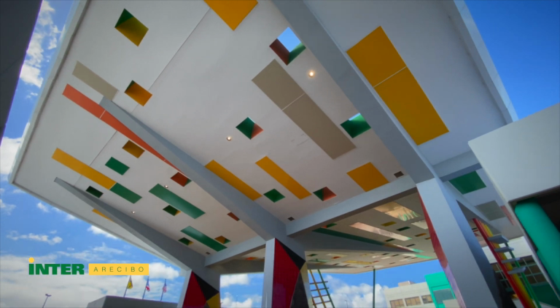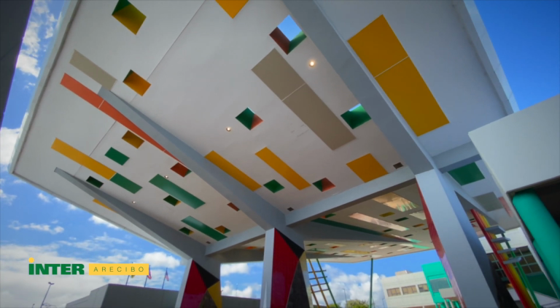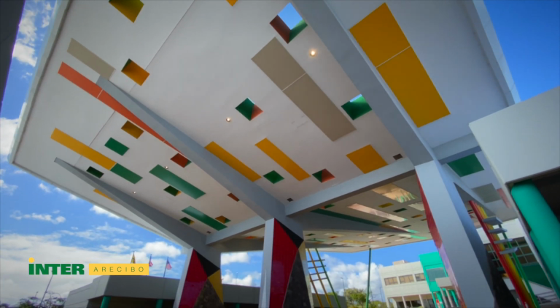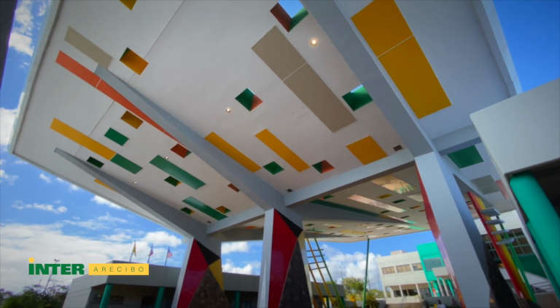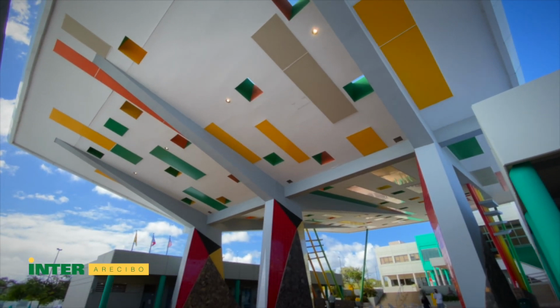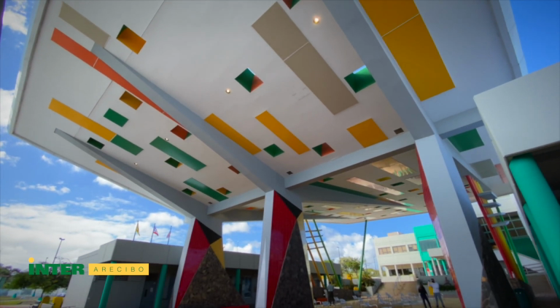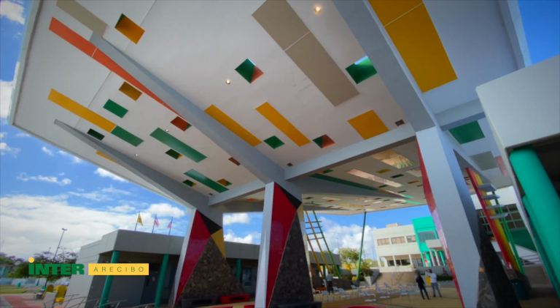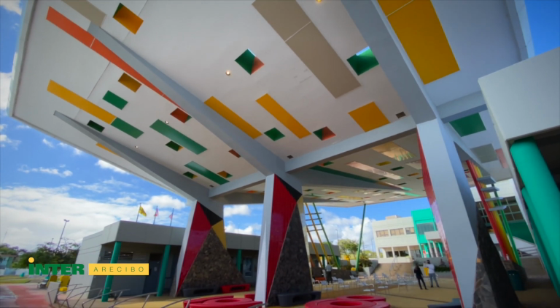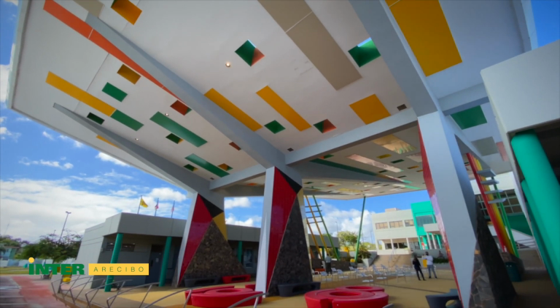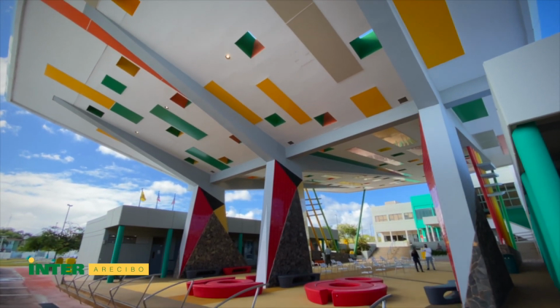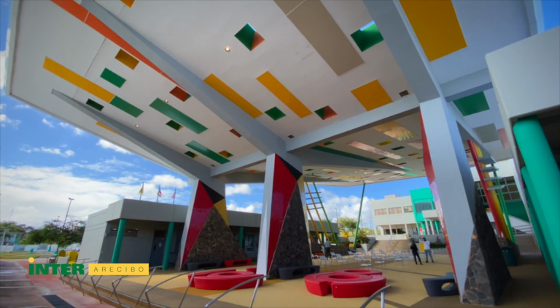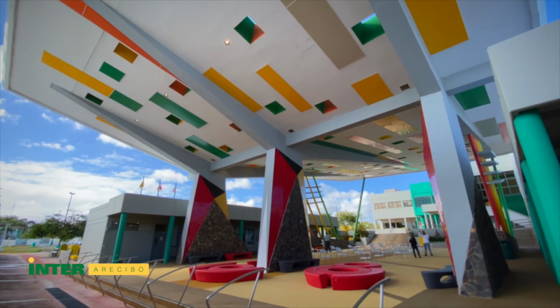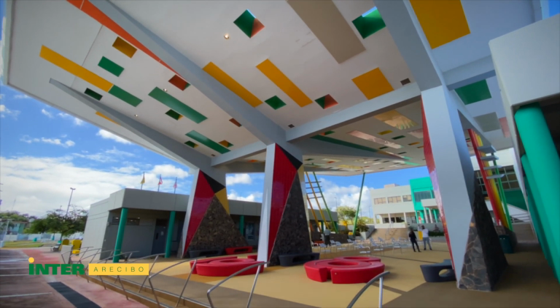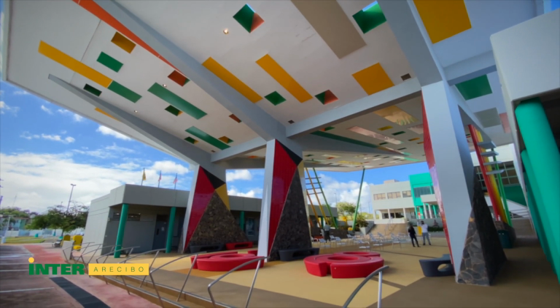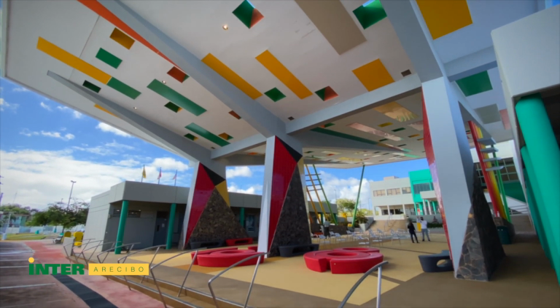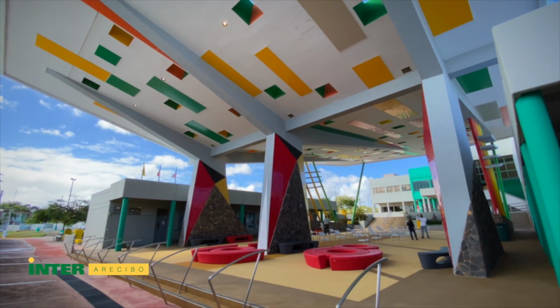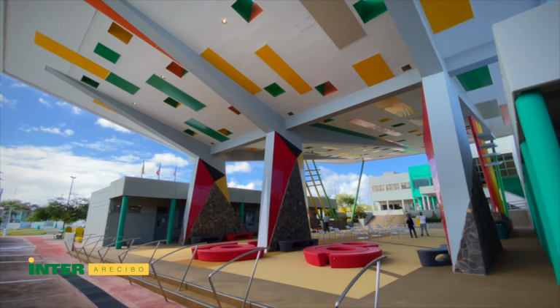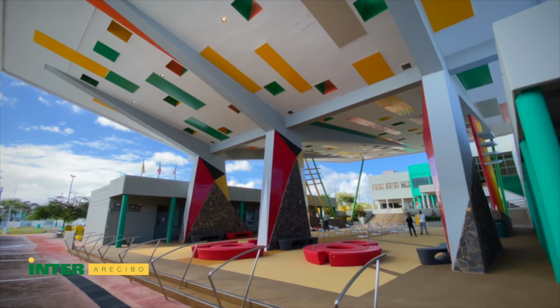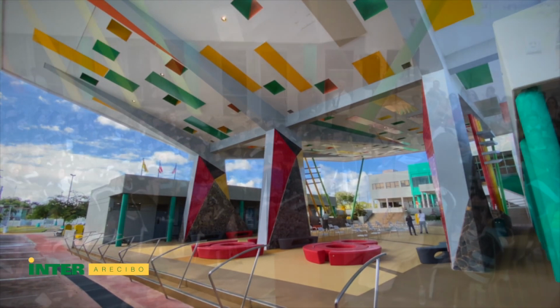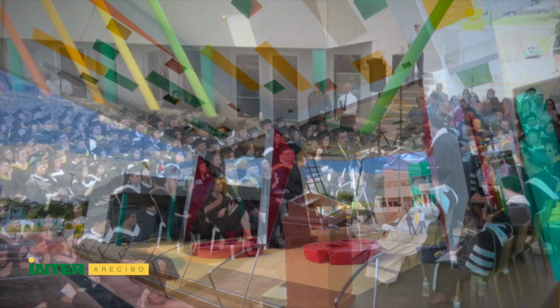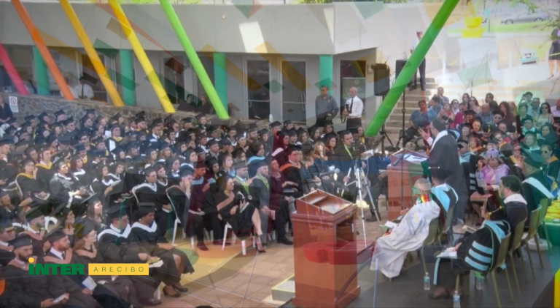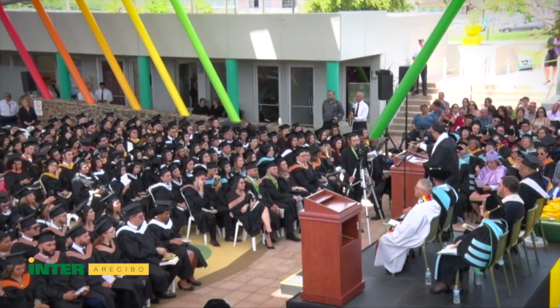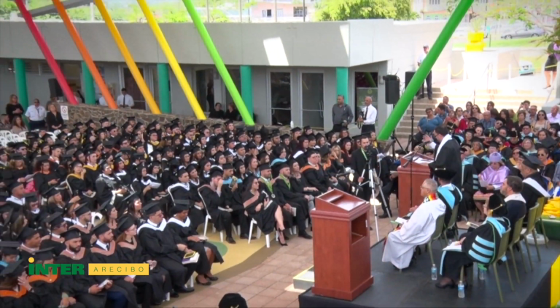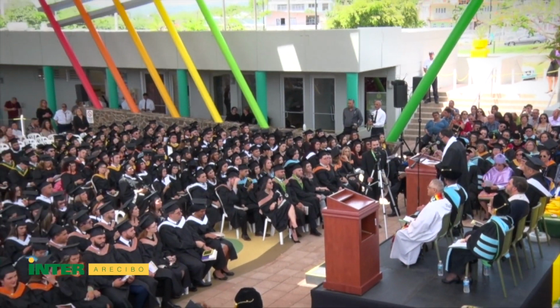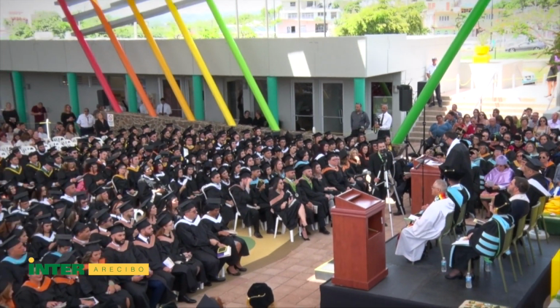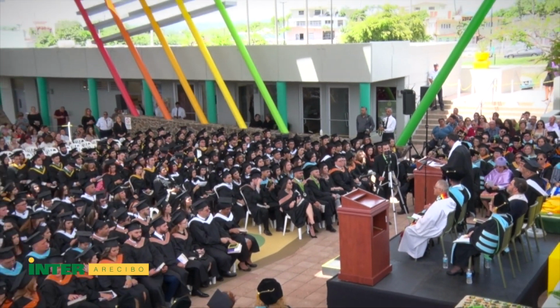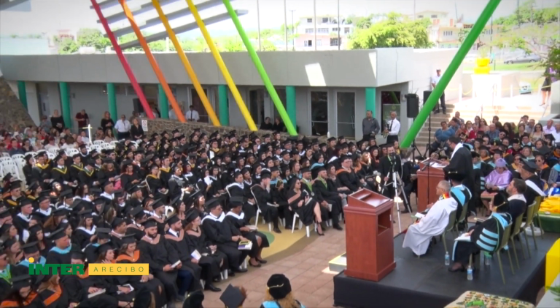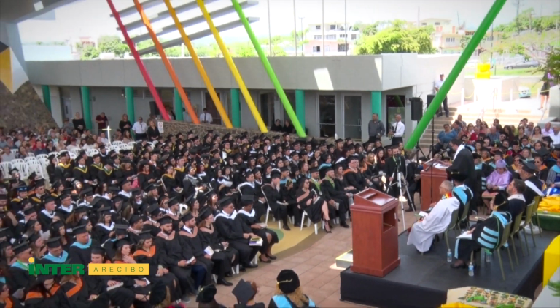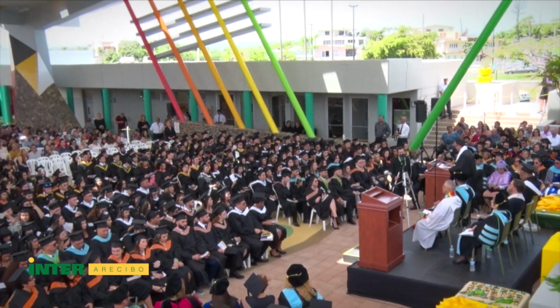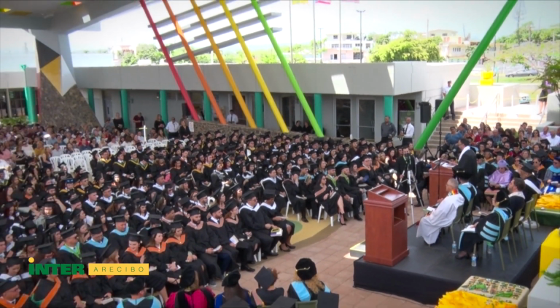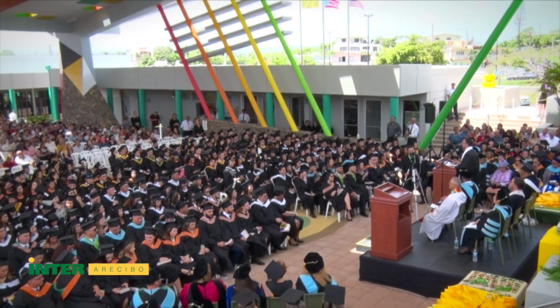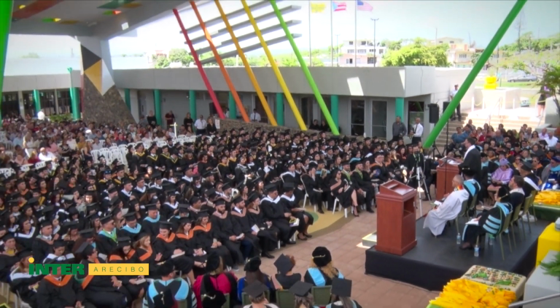Also, because of its preferential location, it provides a place for student activities.